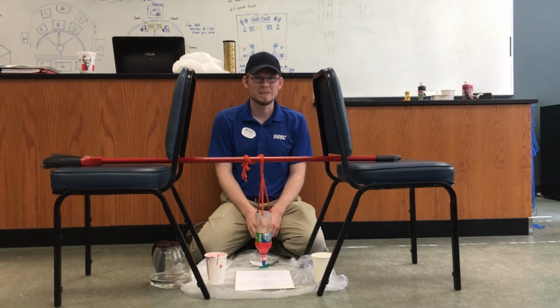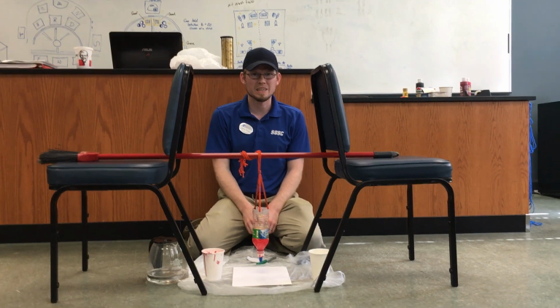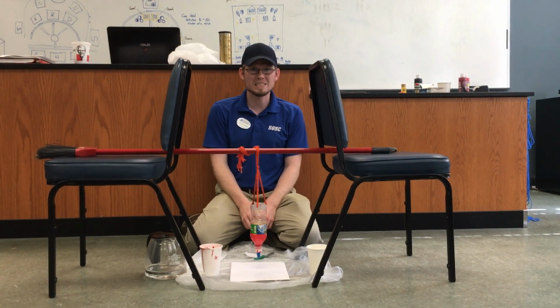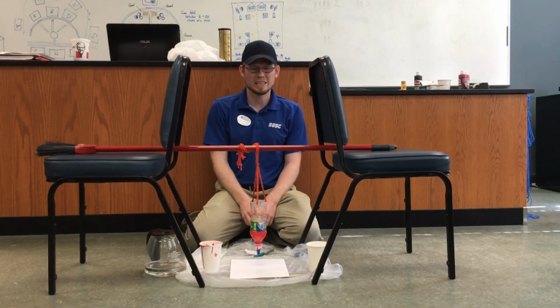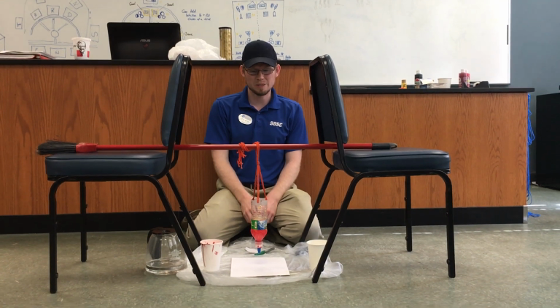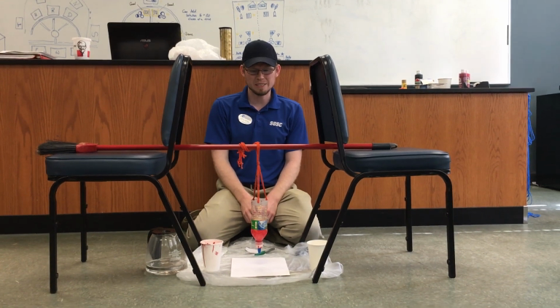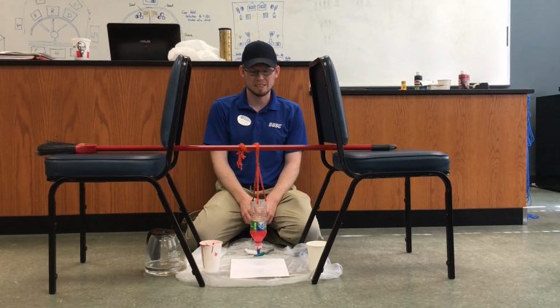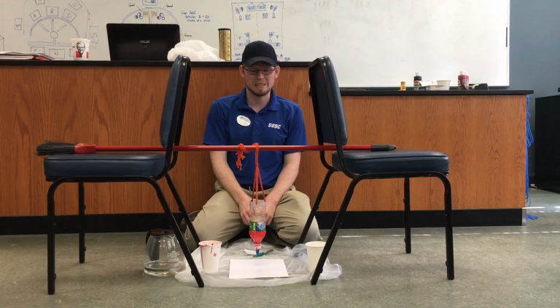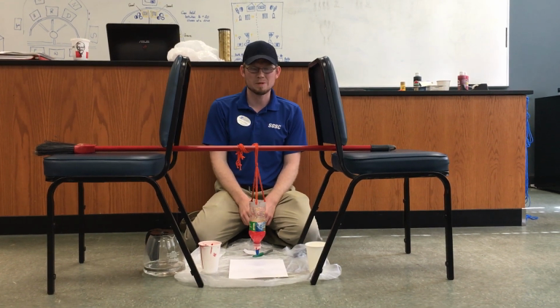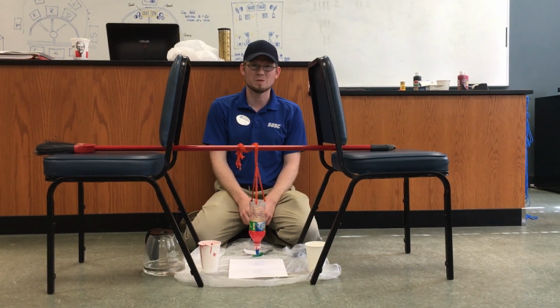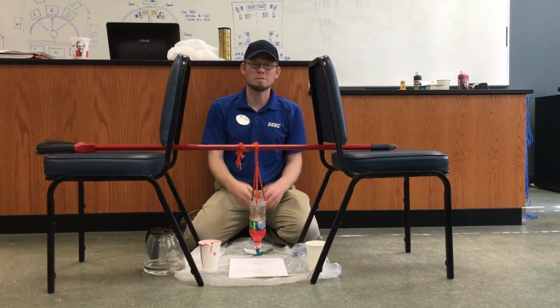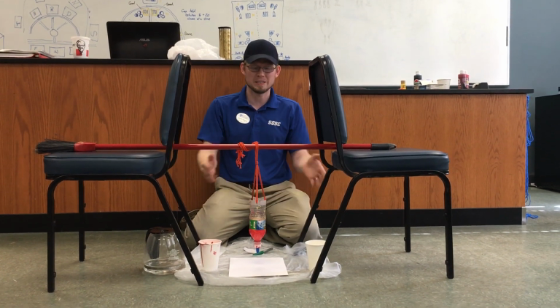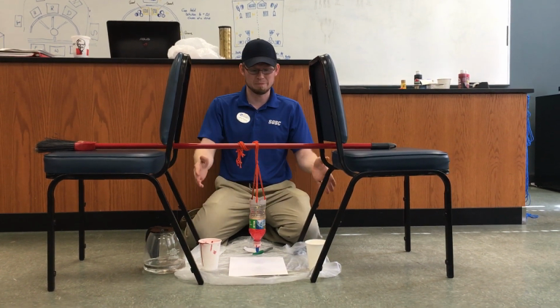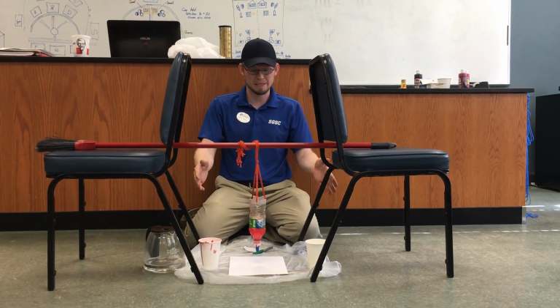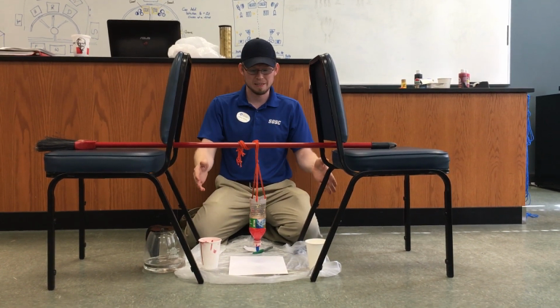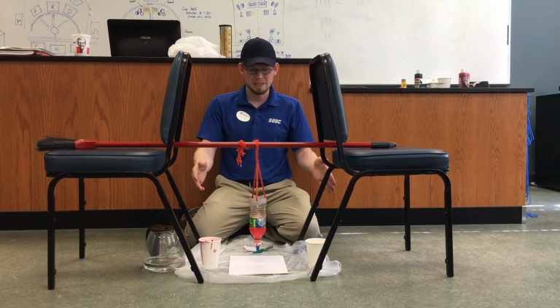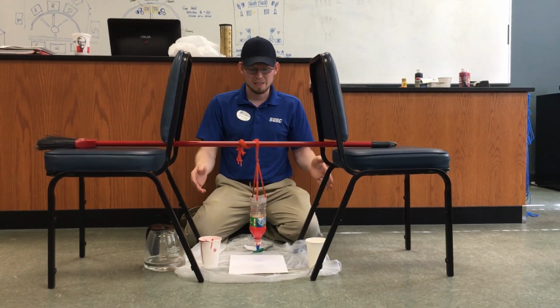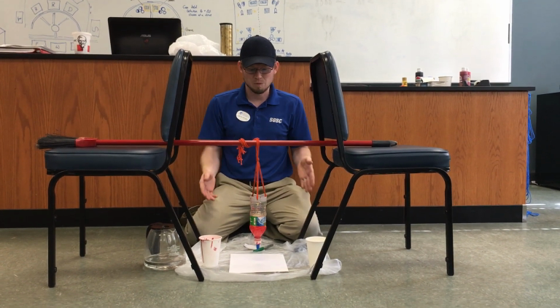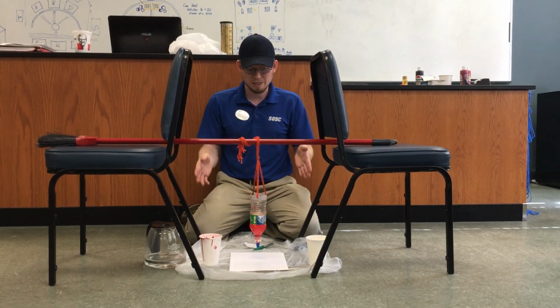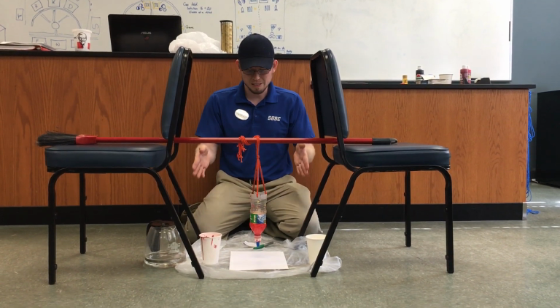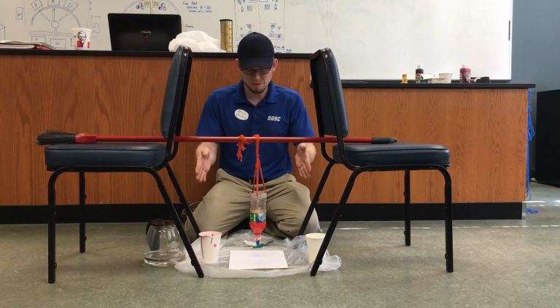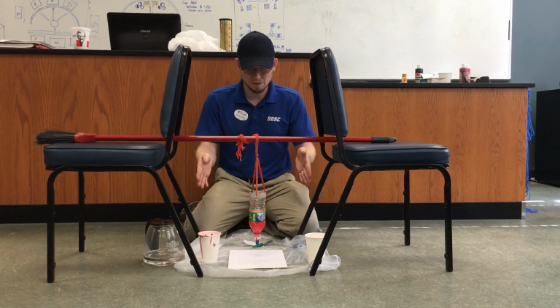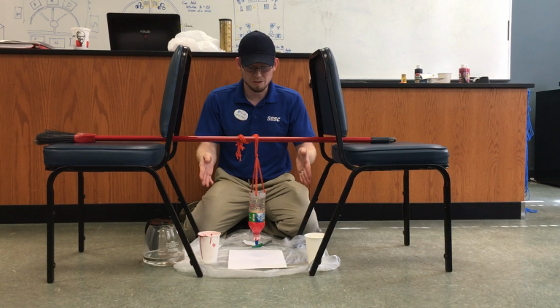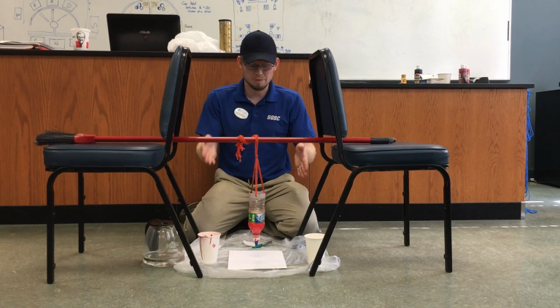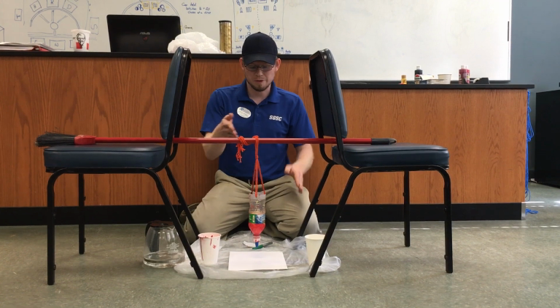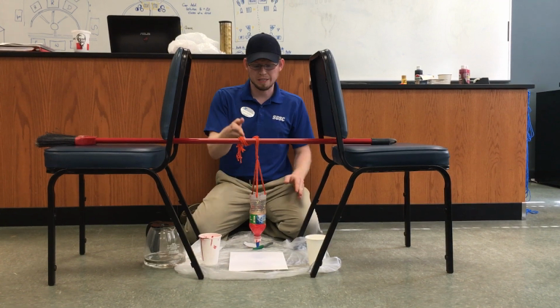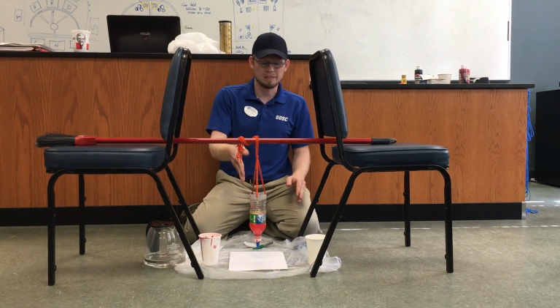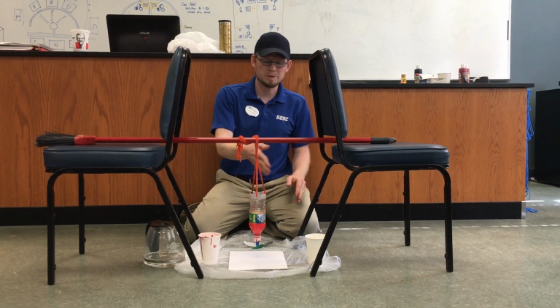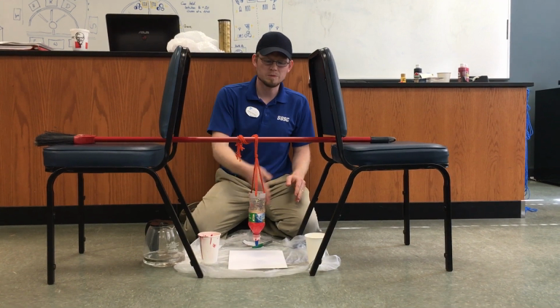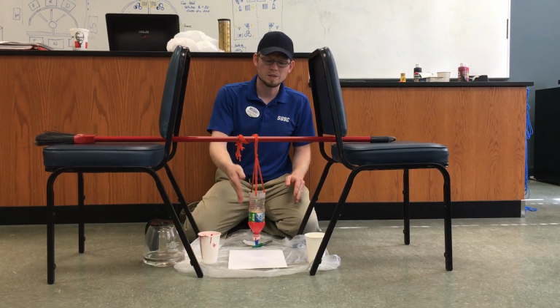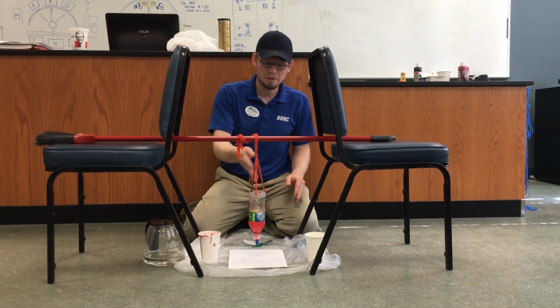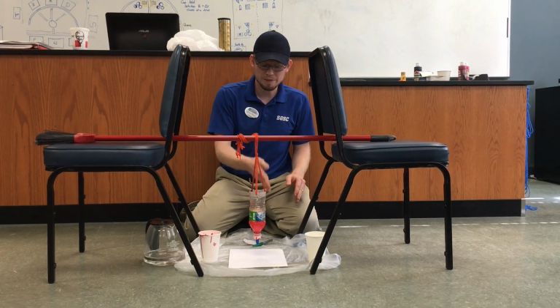Hey guys, it's Andrew again and today we're going over pendulum painting. What this is going to do is create an elliptical pattern.